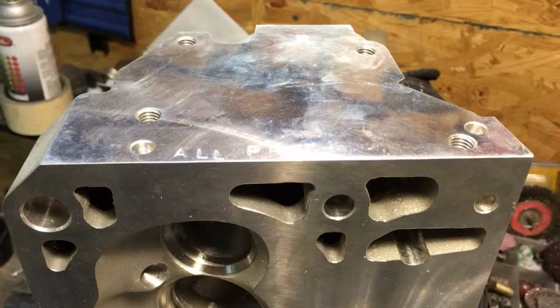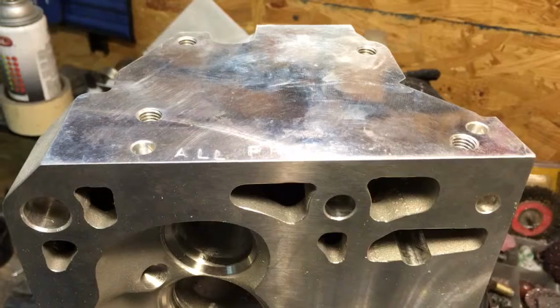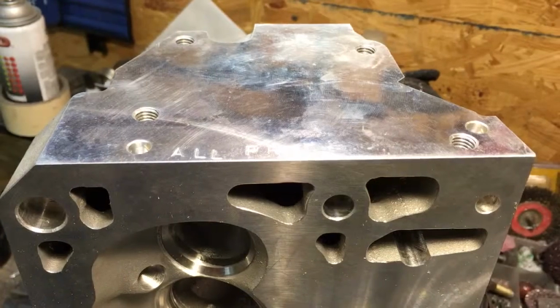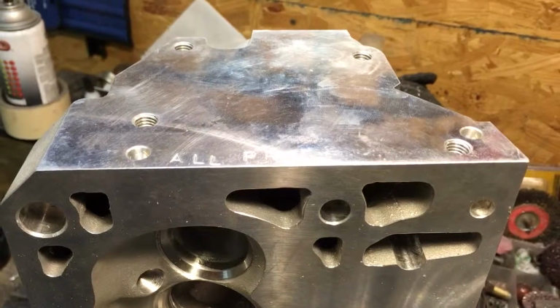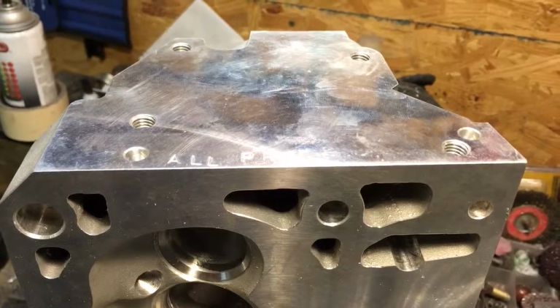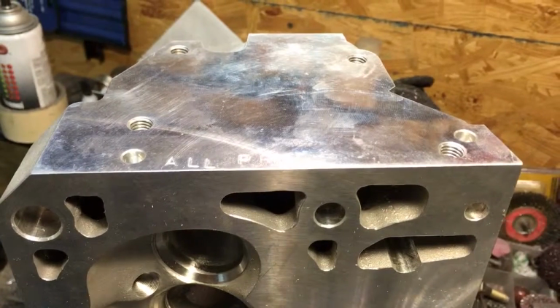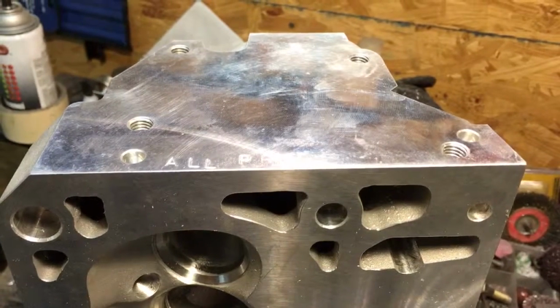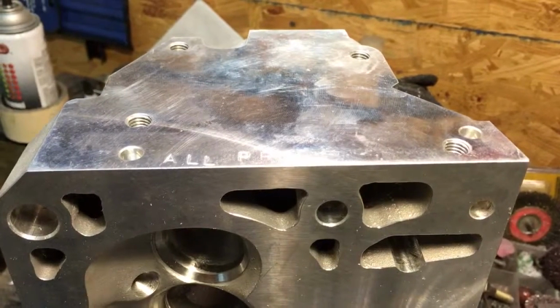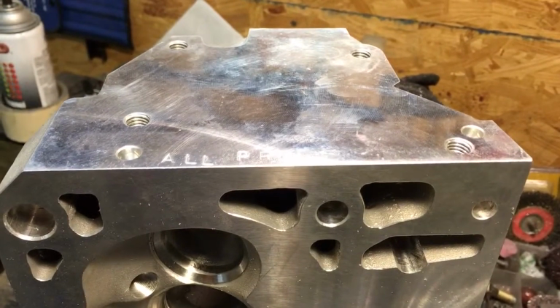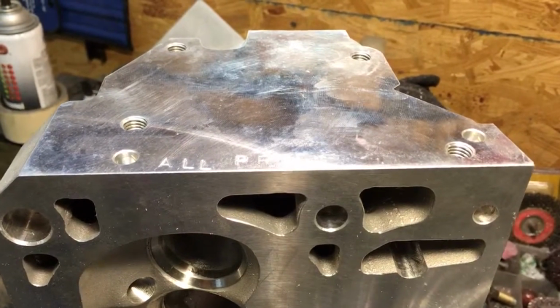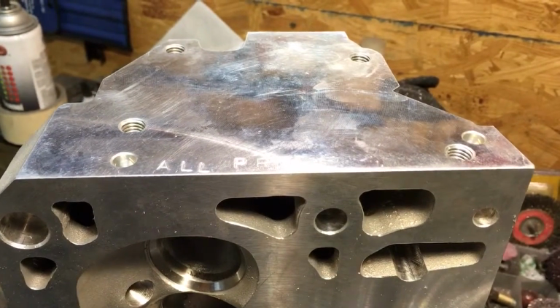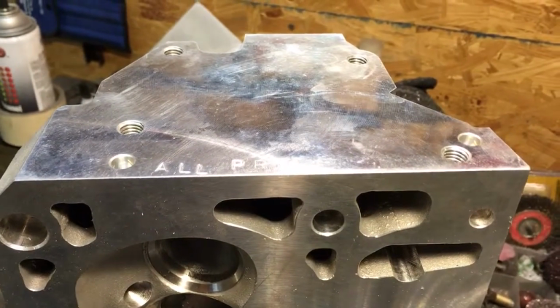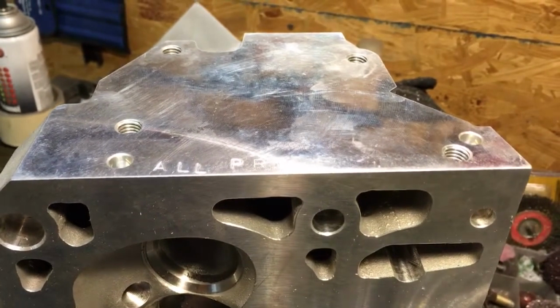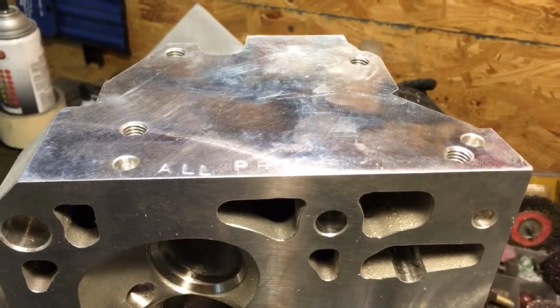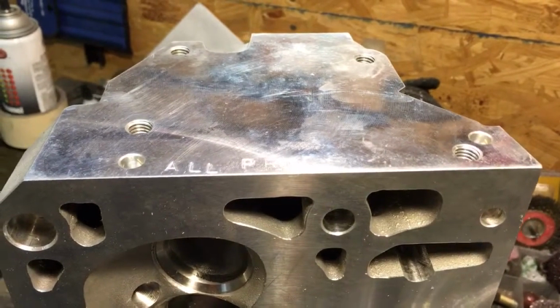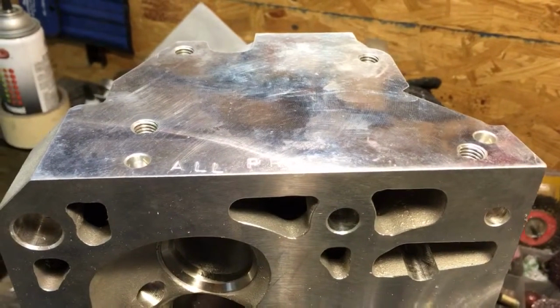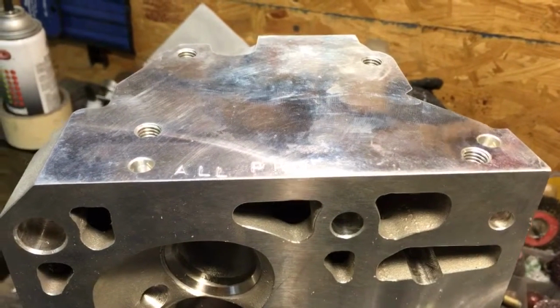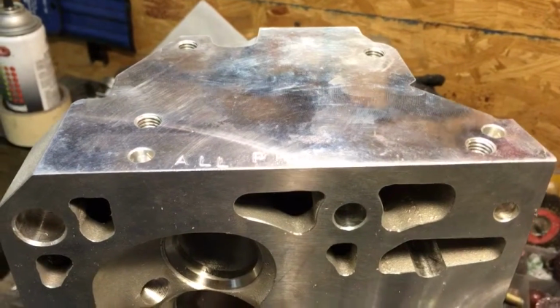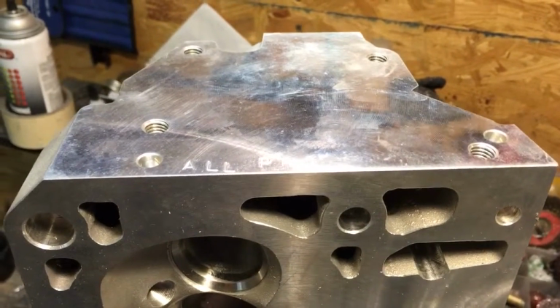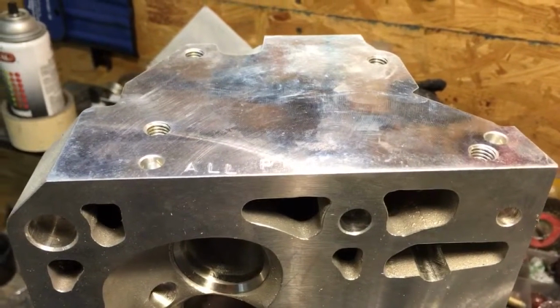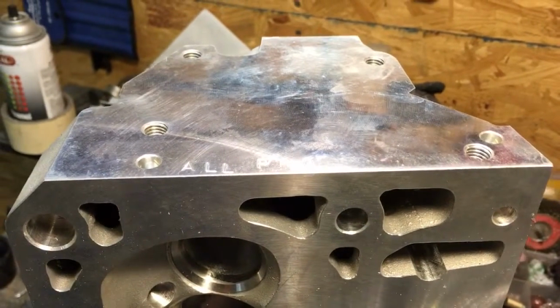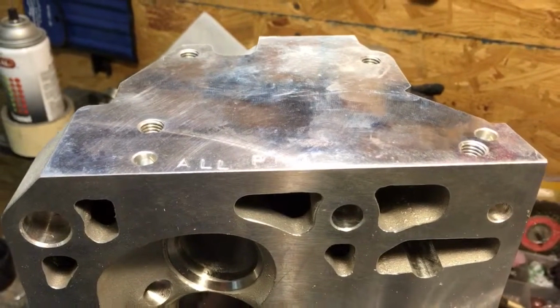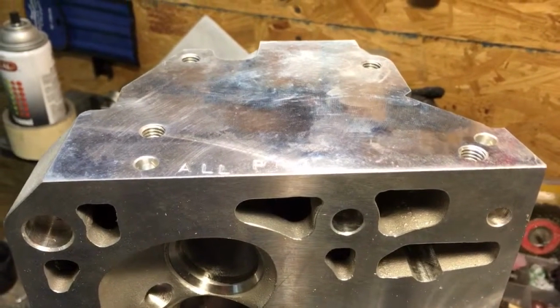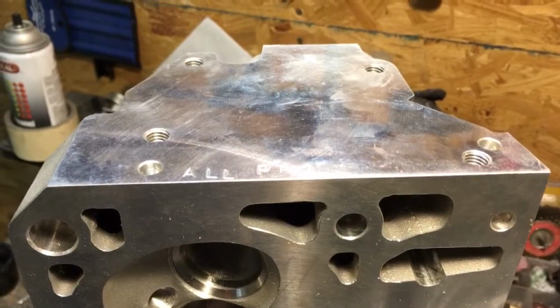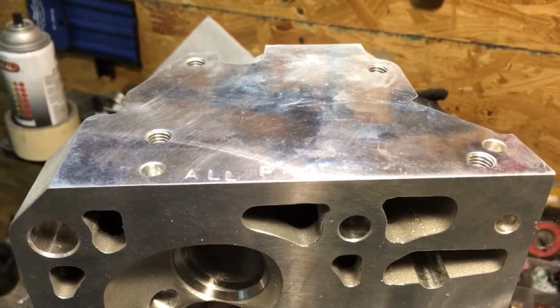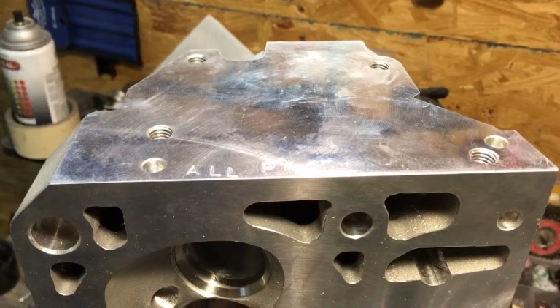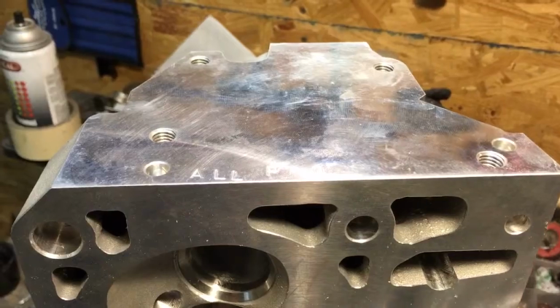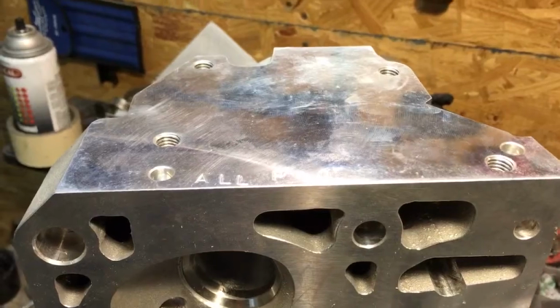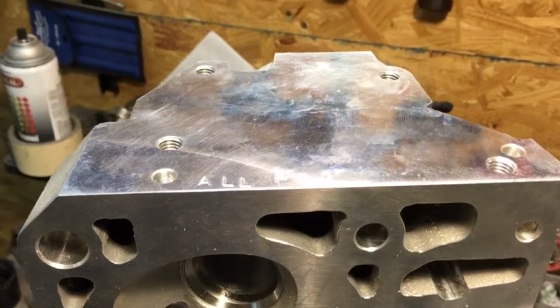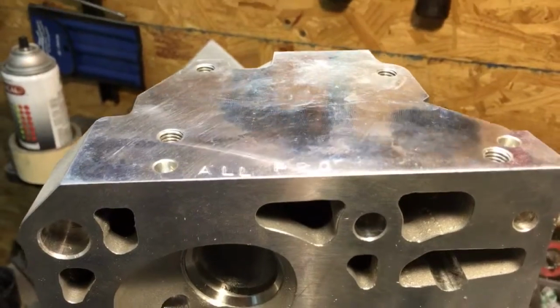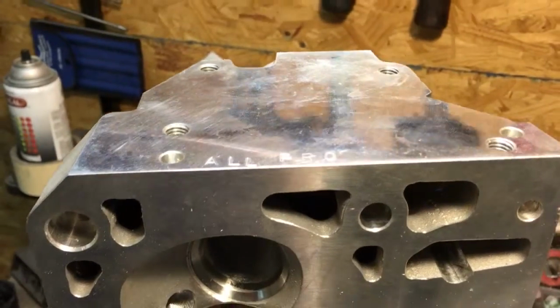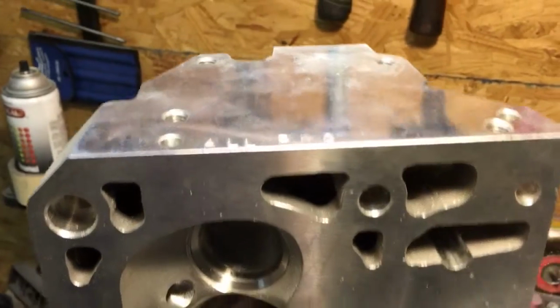Hey YouTube, I thought I'd do a 2.5 update on these All-Pro cylinder heads.